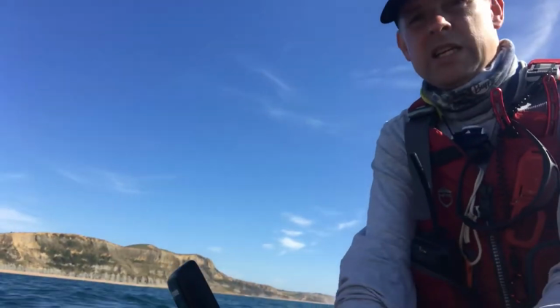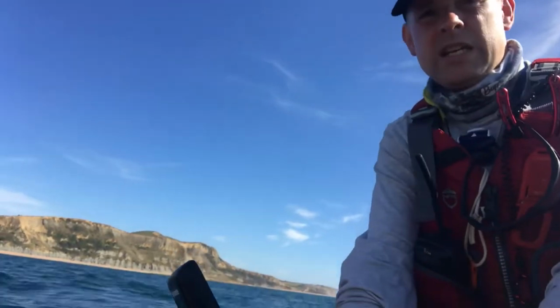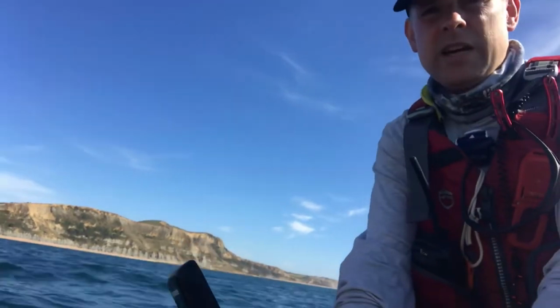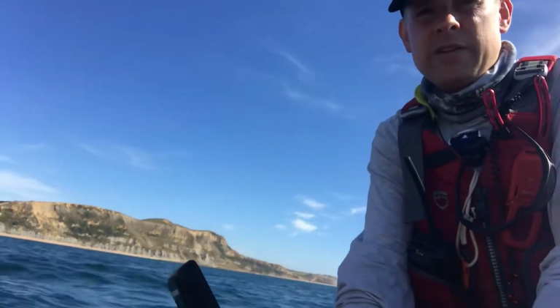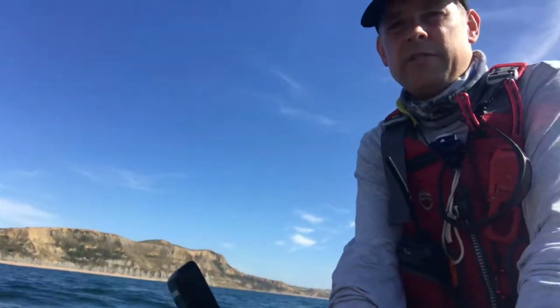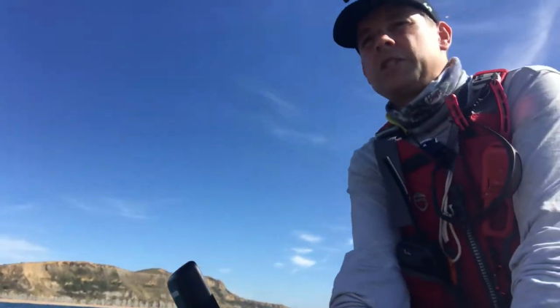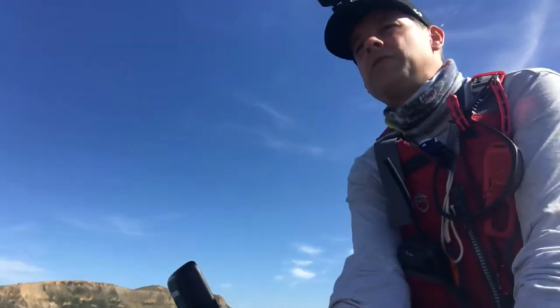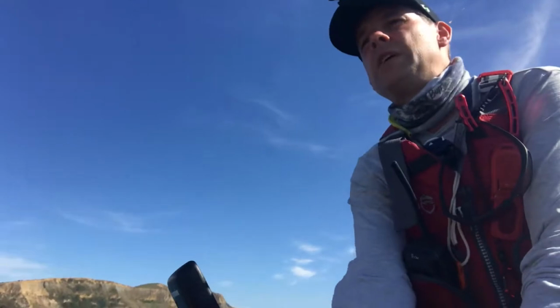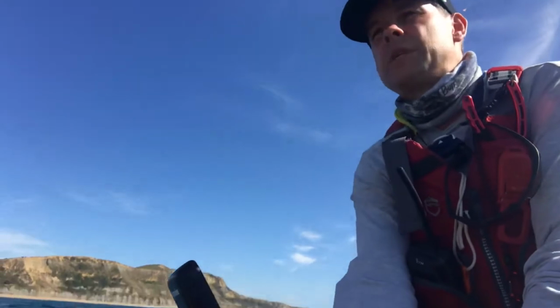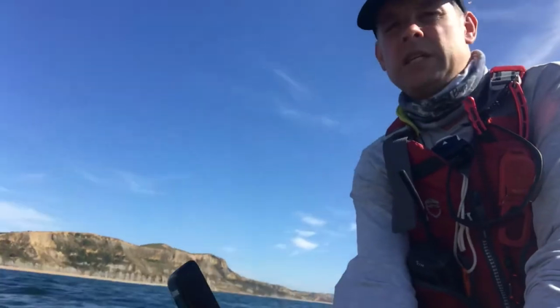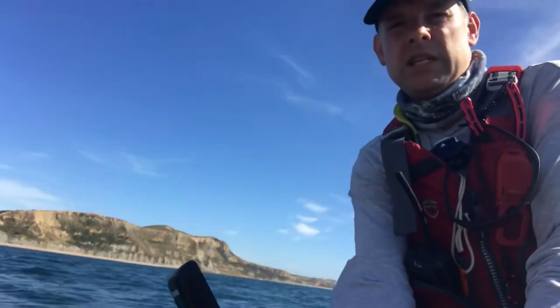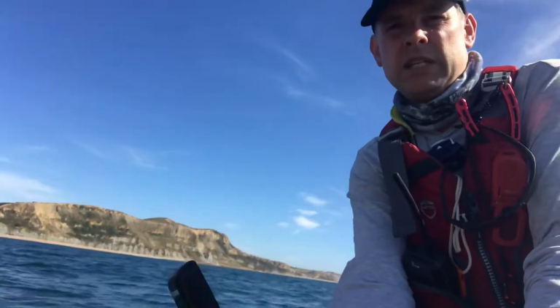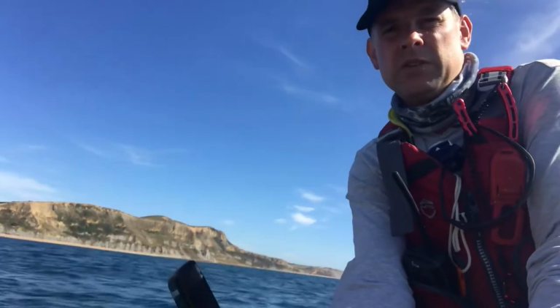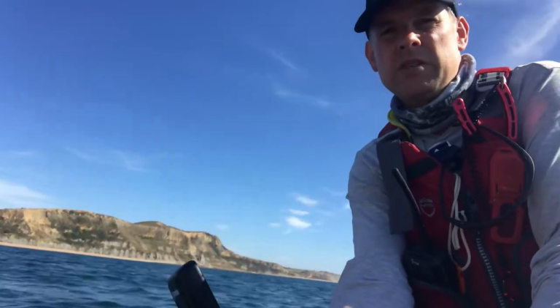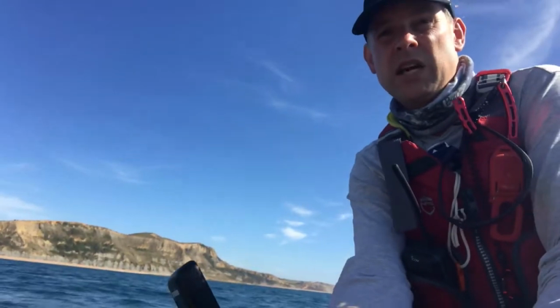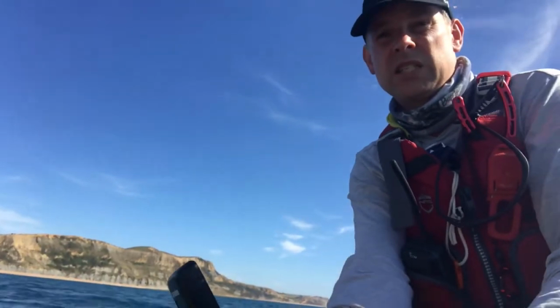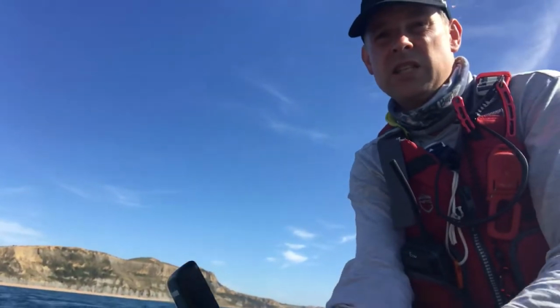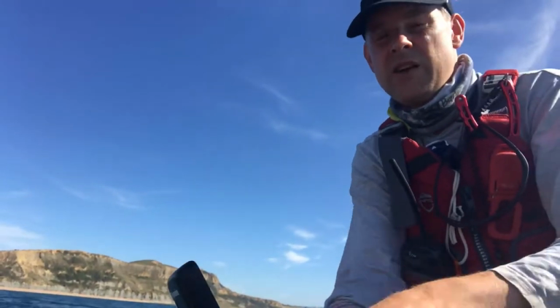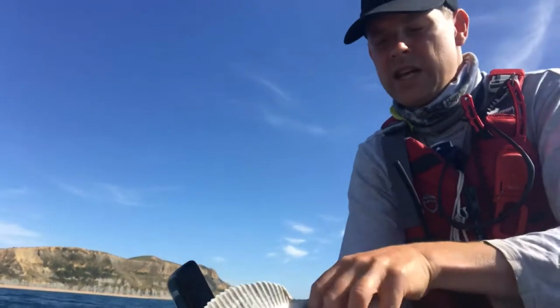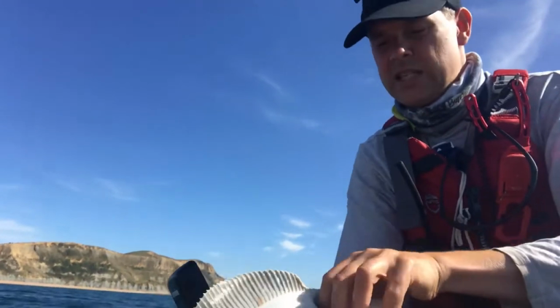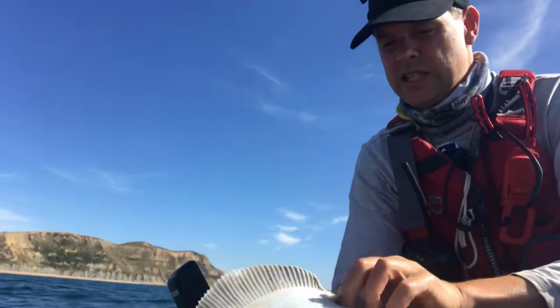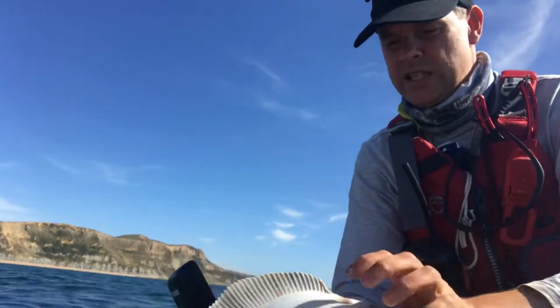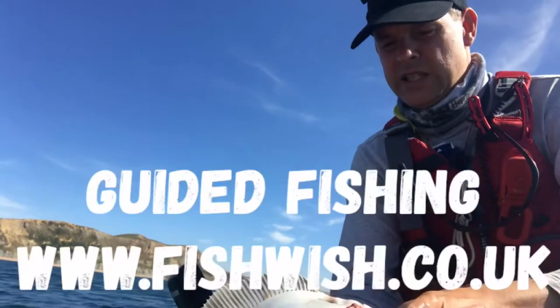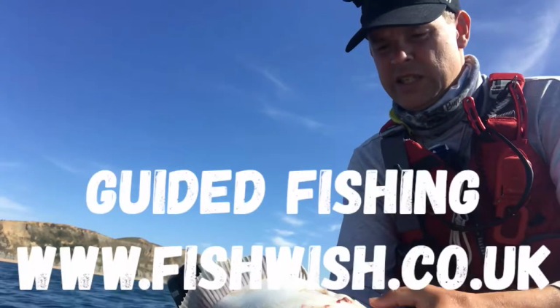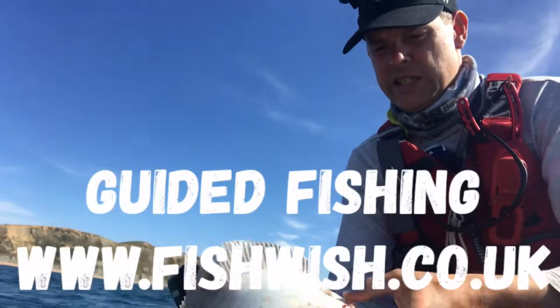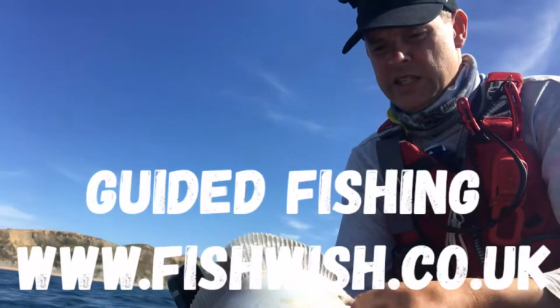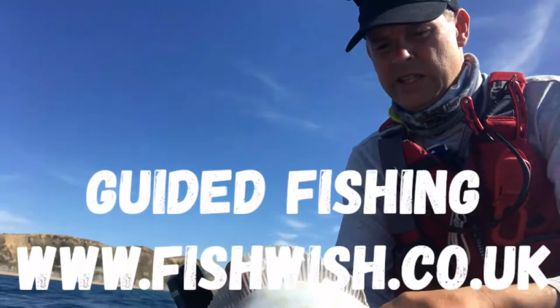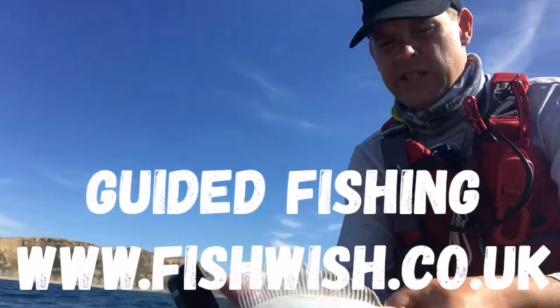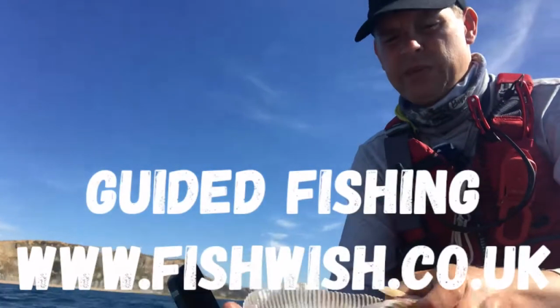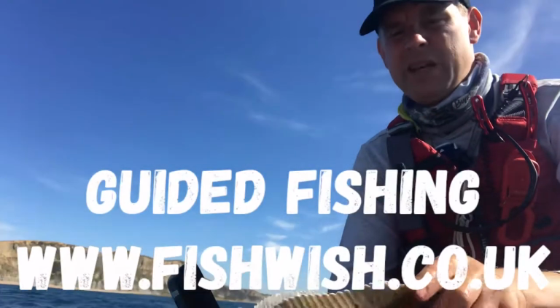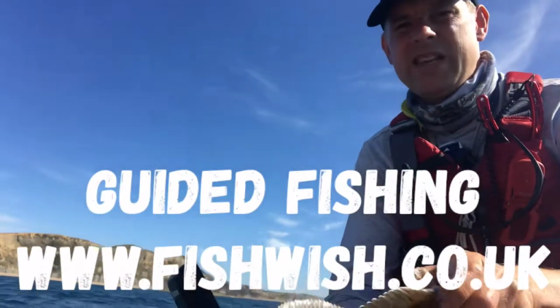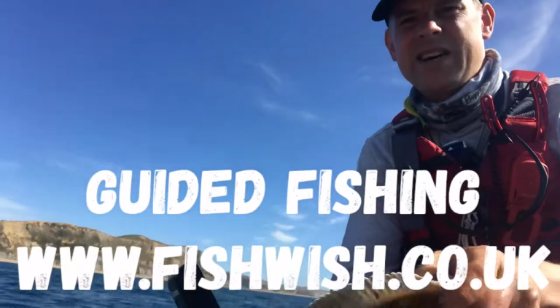There you go, the fish just flipped. It's got no guts and no head. I'll explain that.